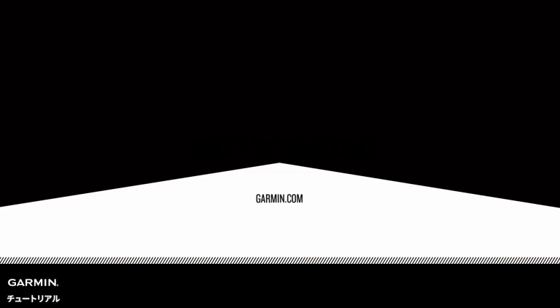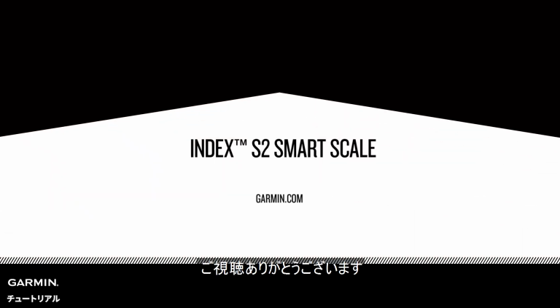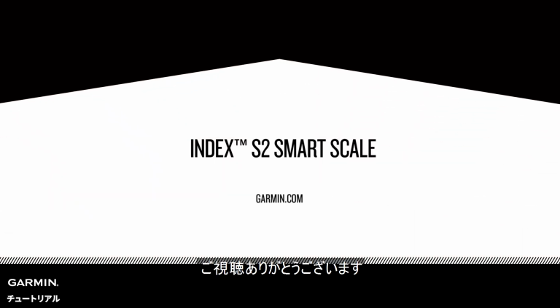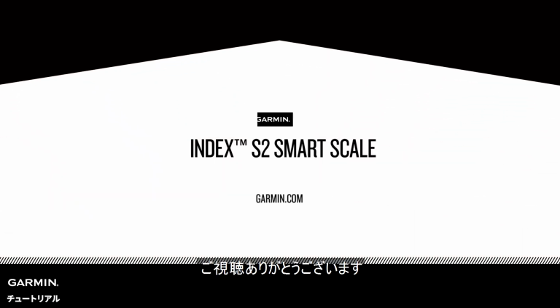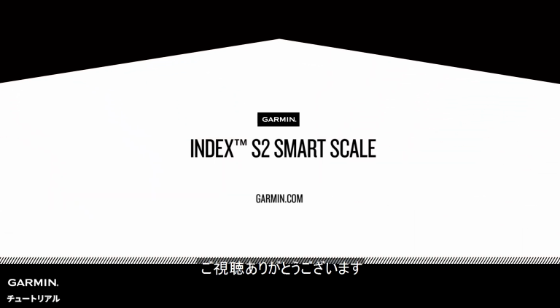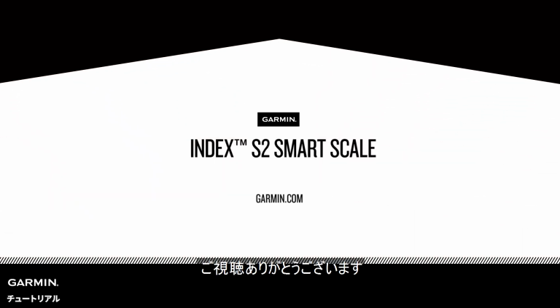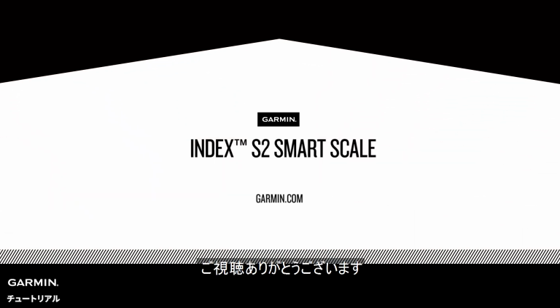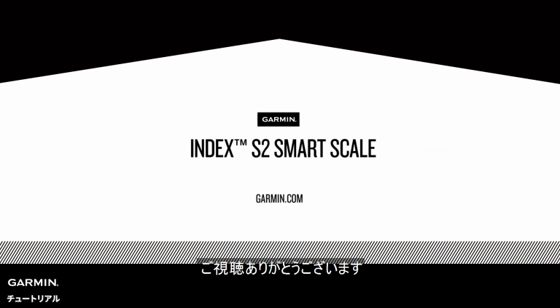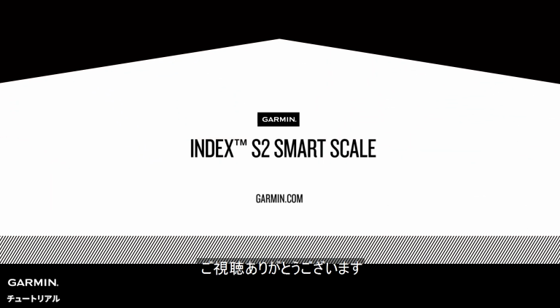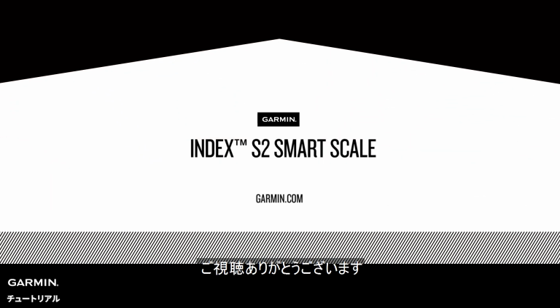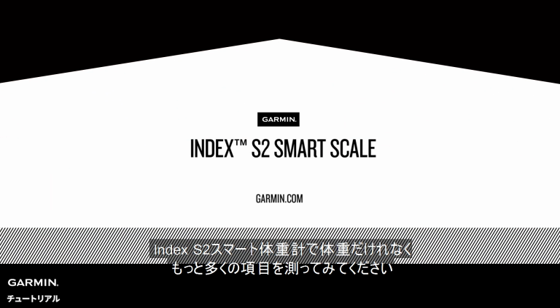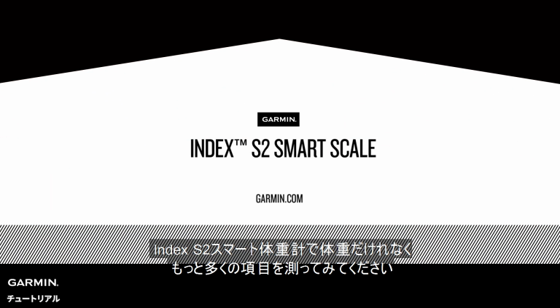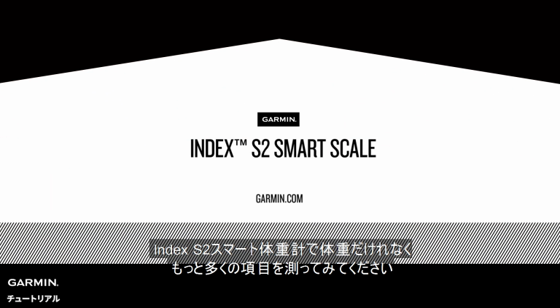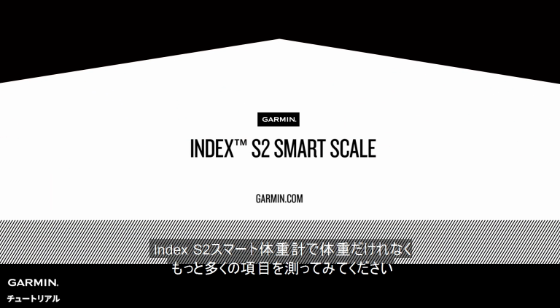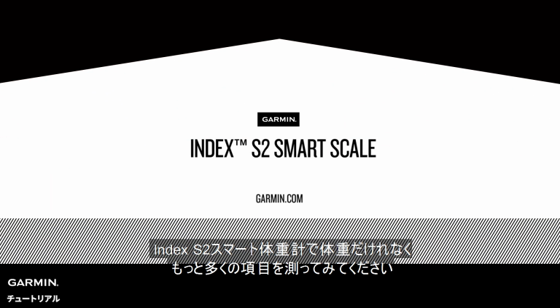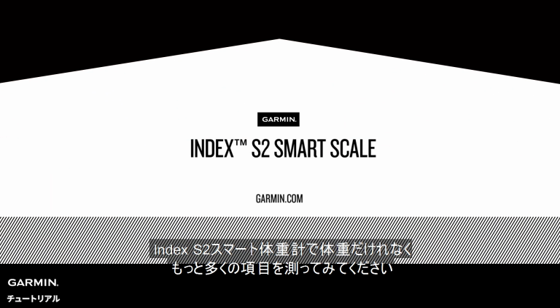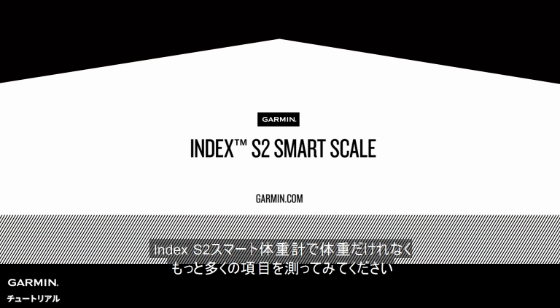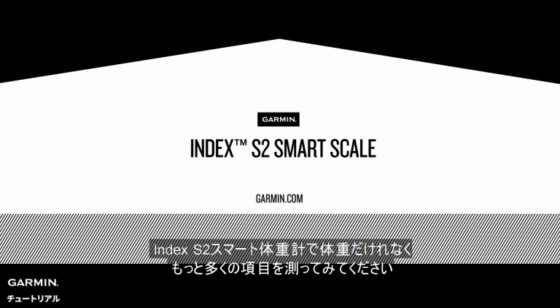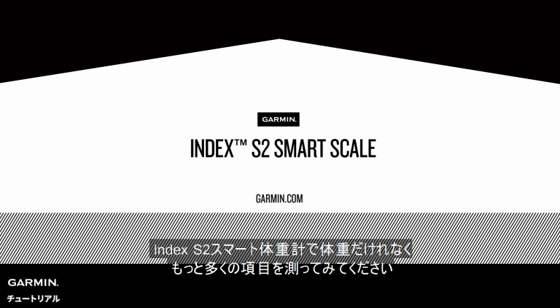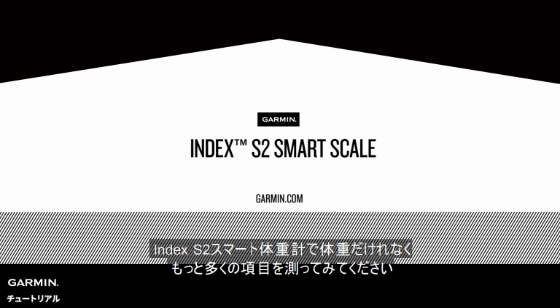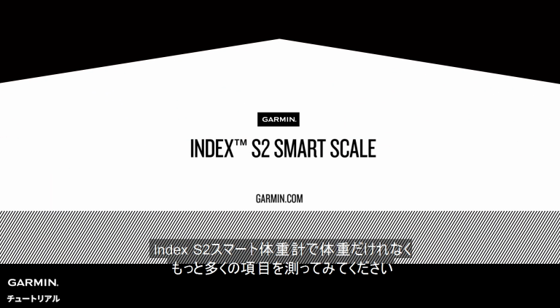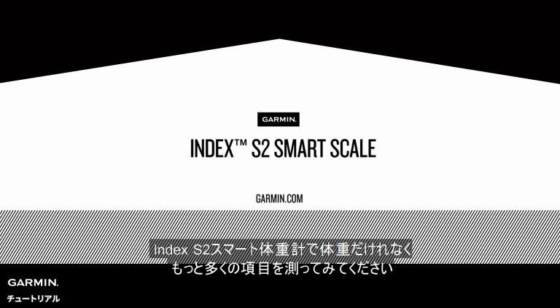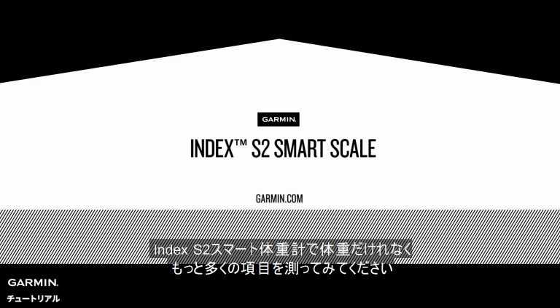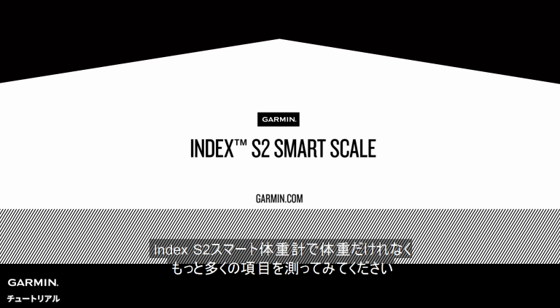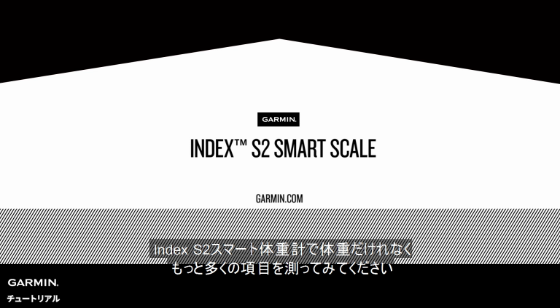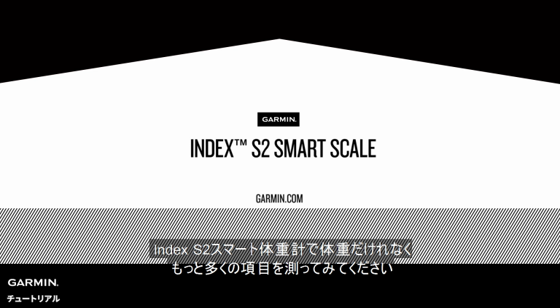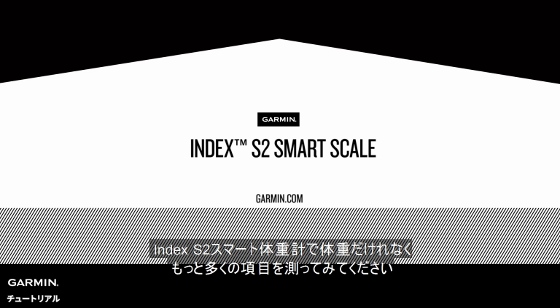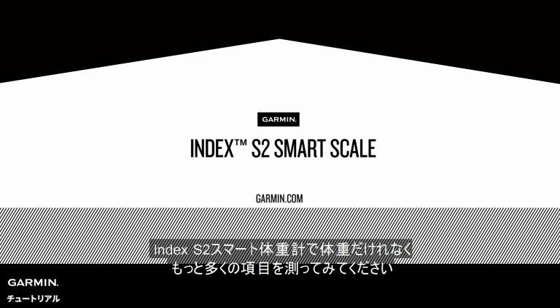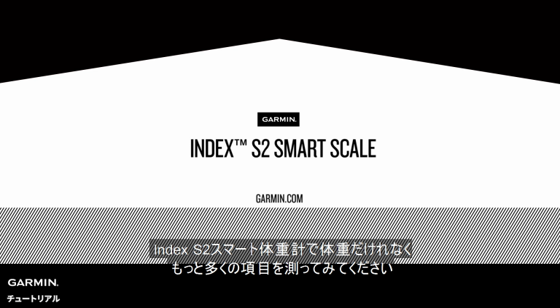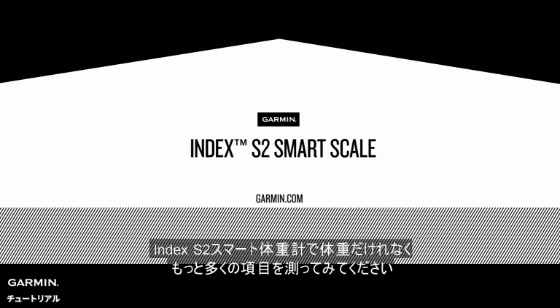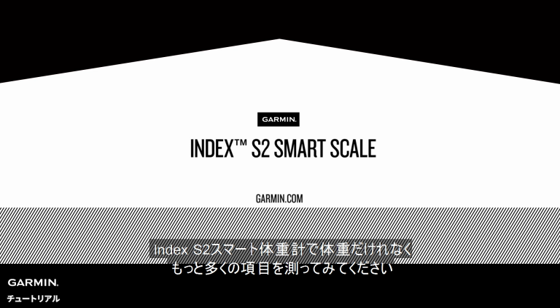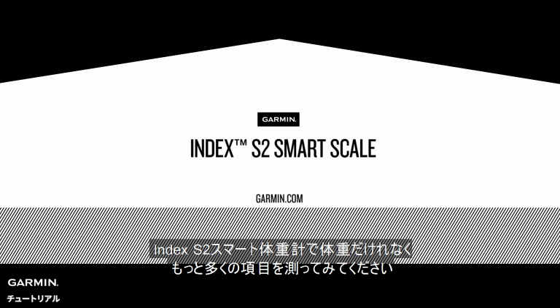Thanks for watching. Now you're ready to start measuring more than just weight with the Index S2 Smart Scale.